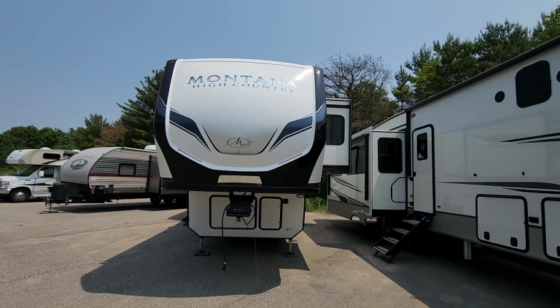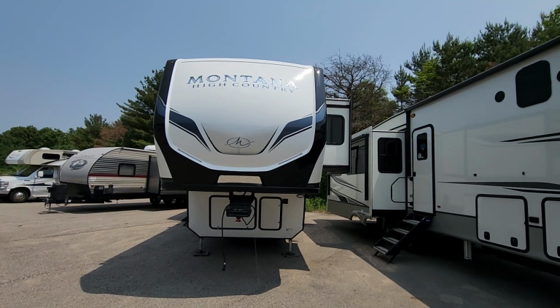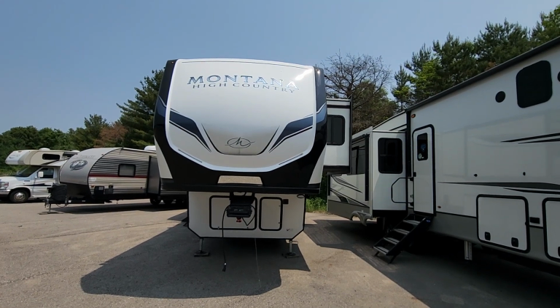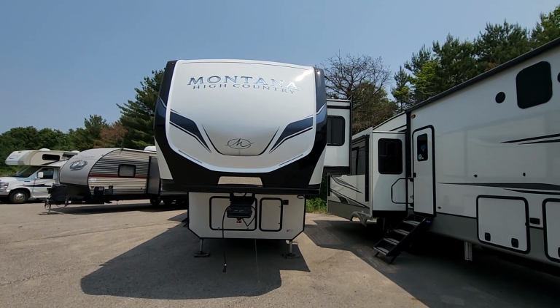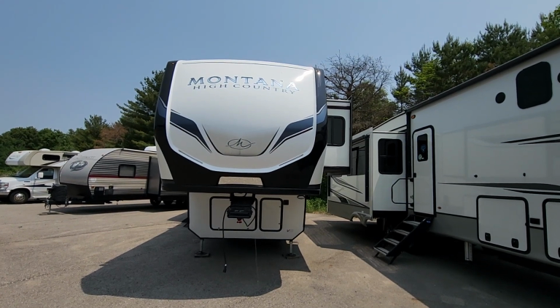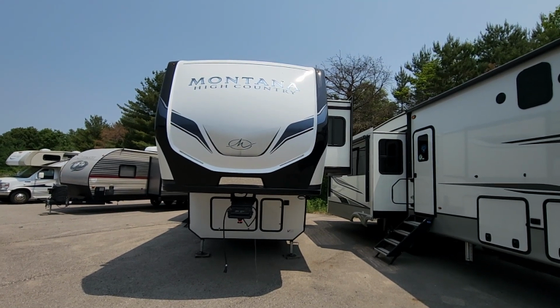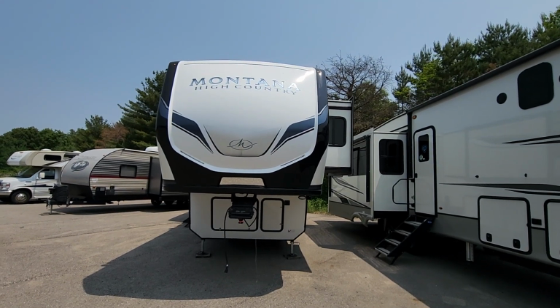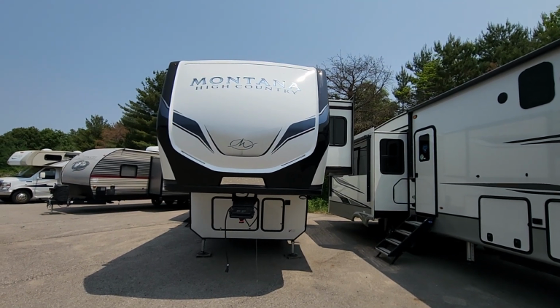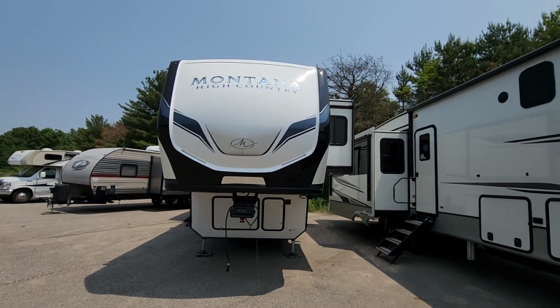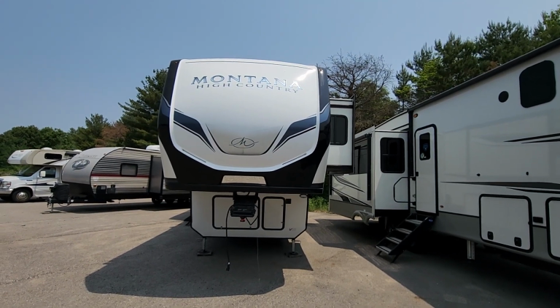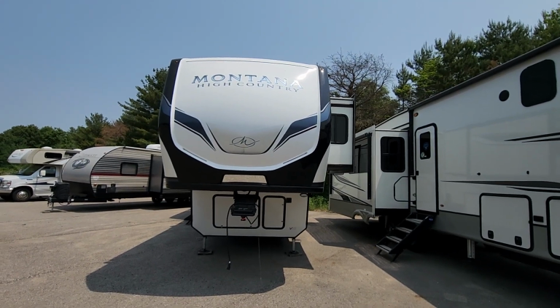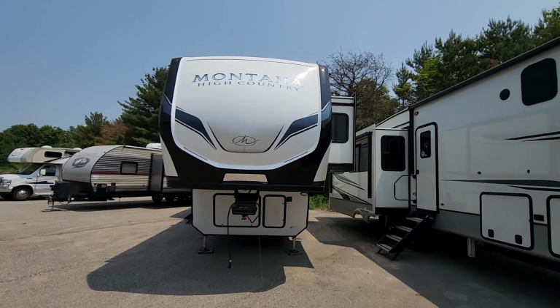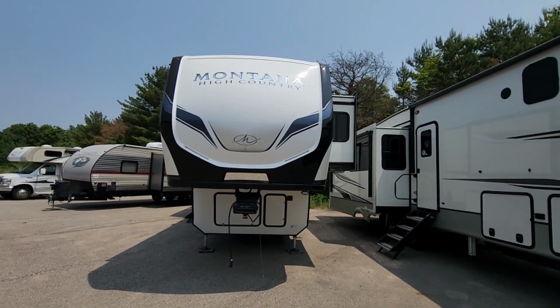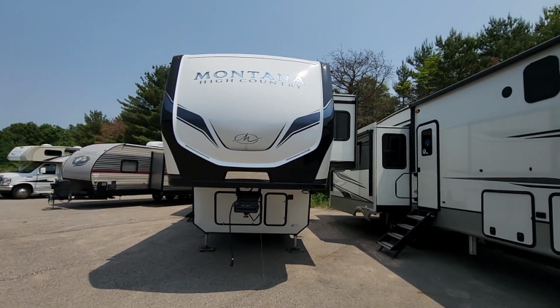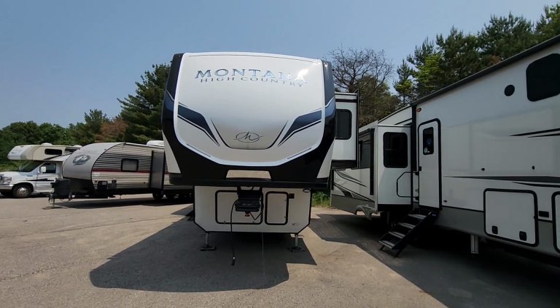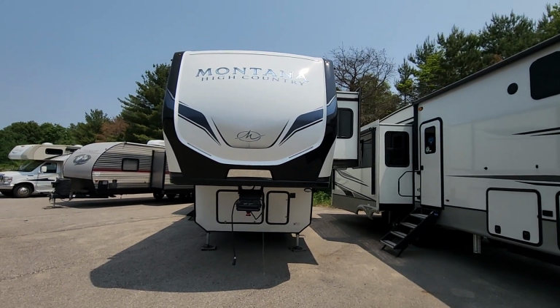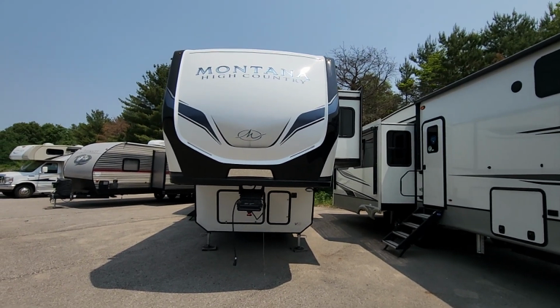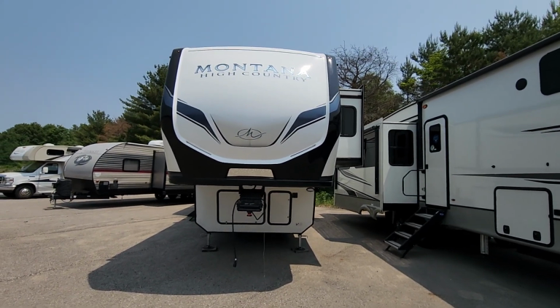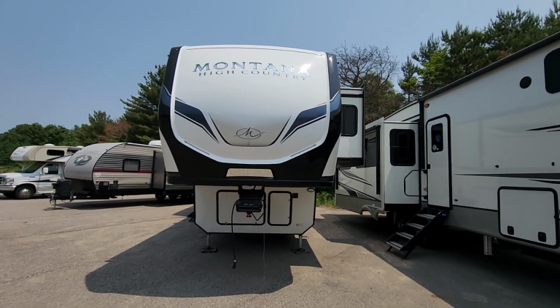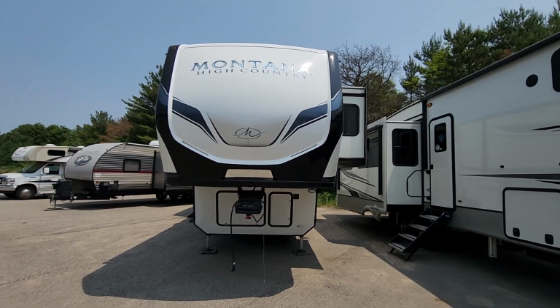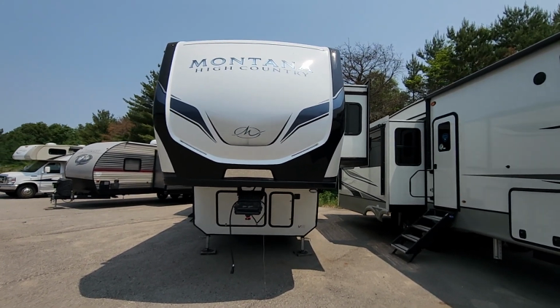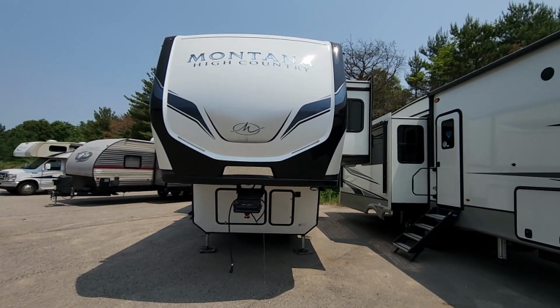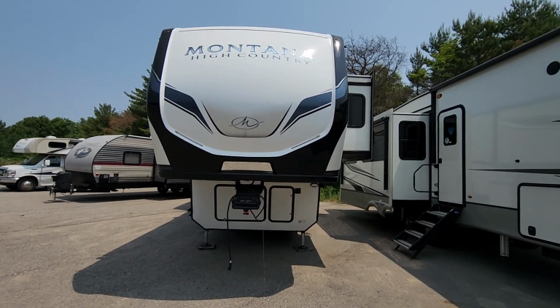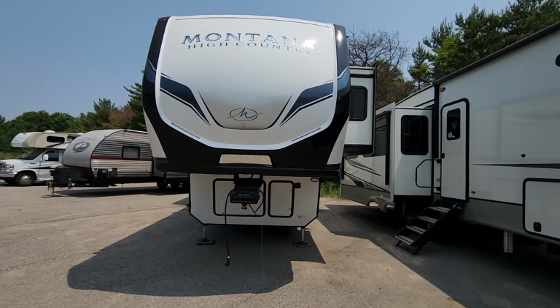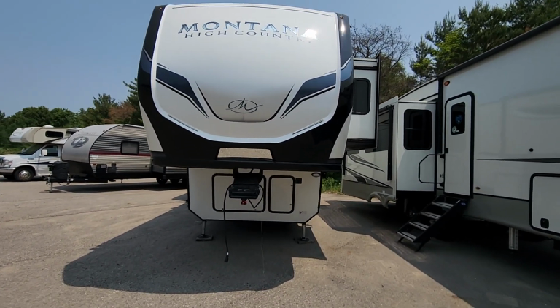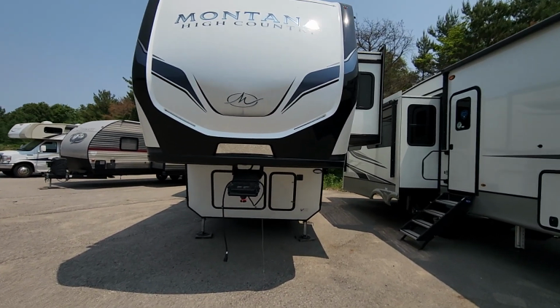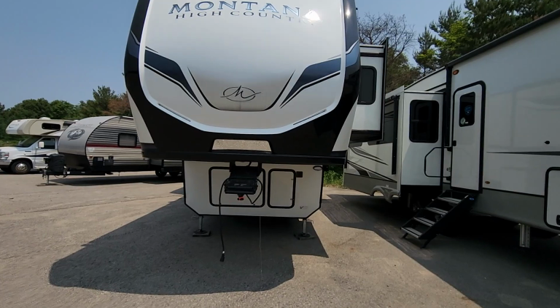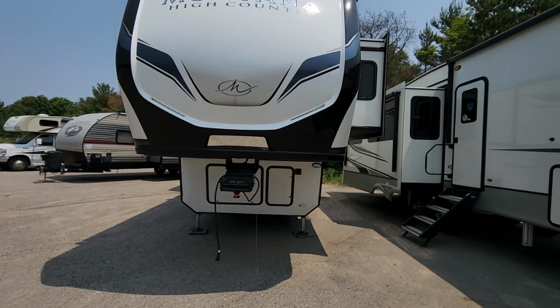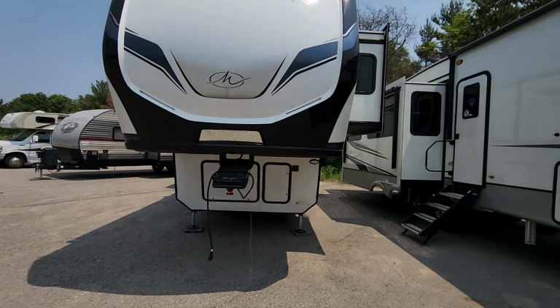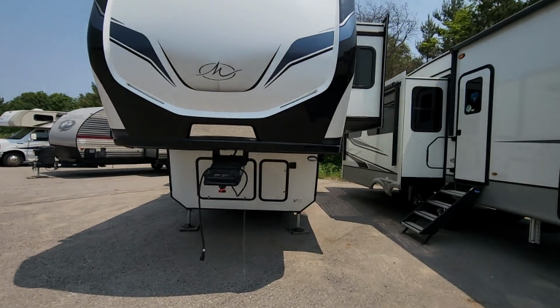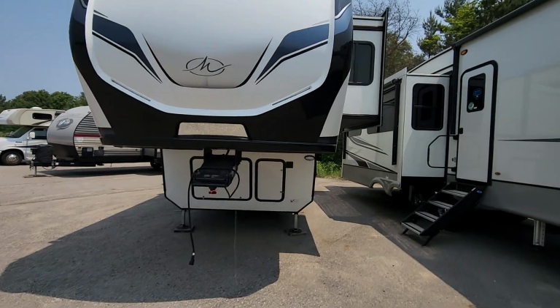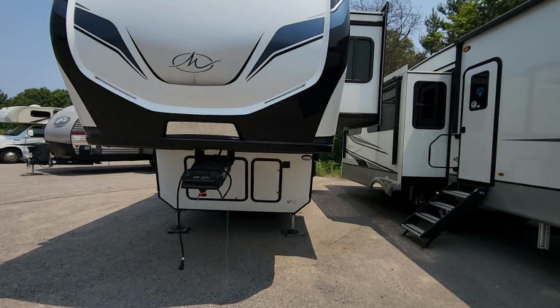Hey Paul, here's the 2022 Montana High Country 331RL.